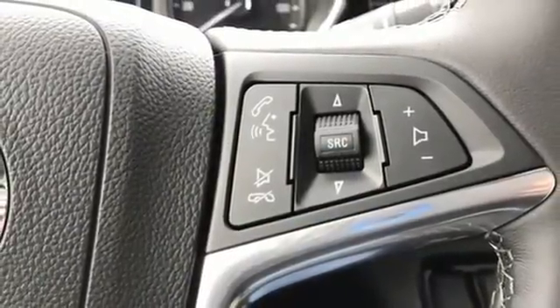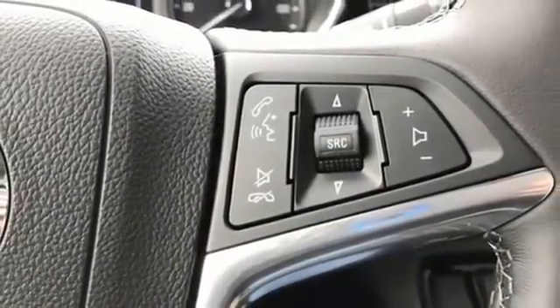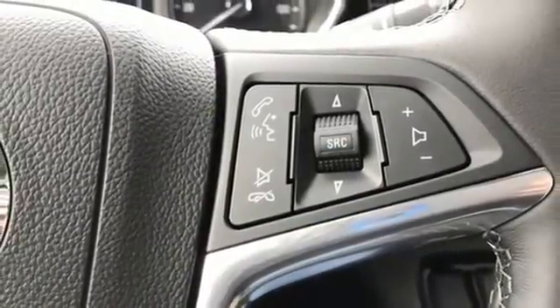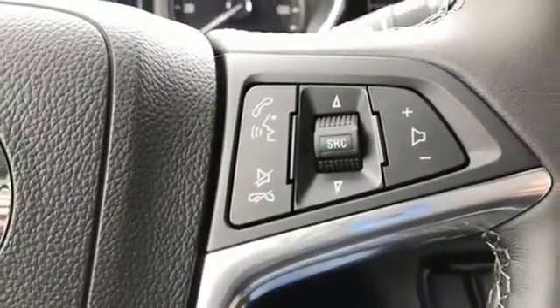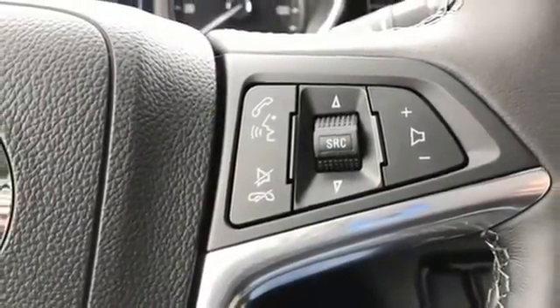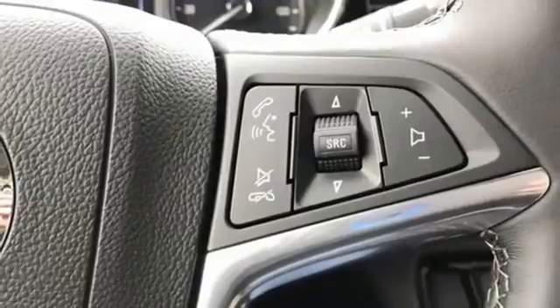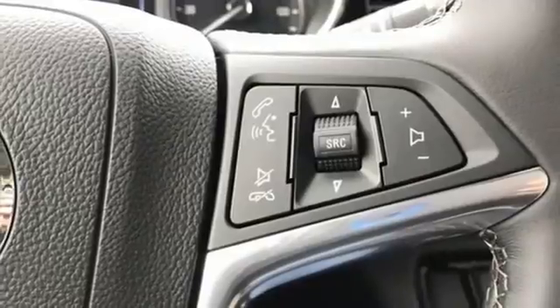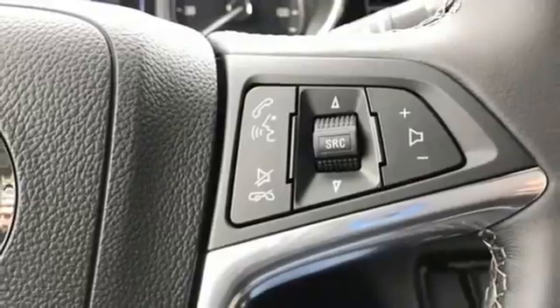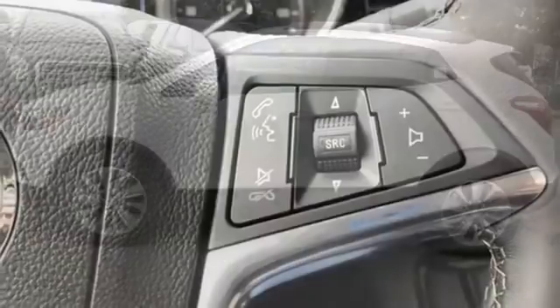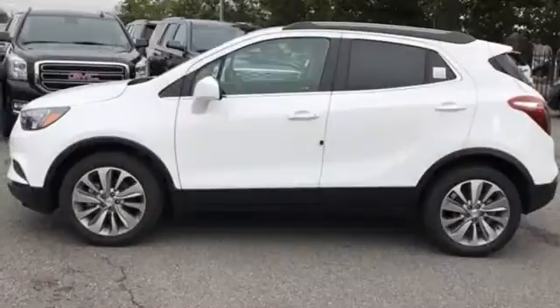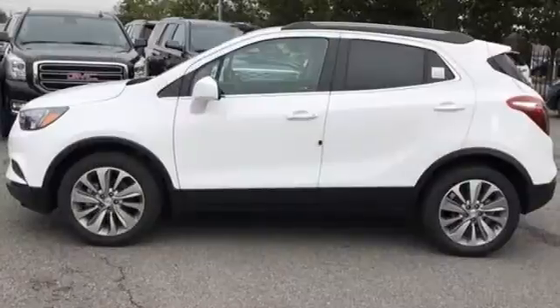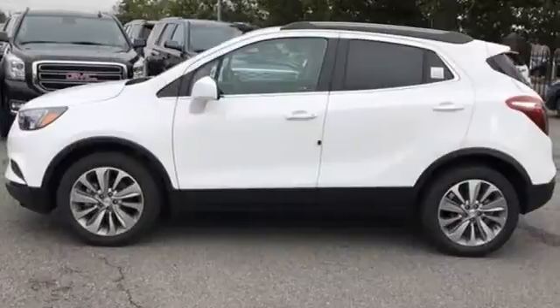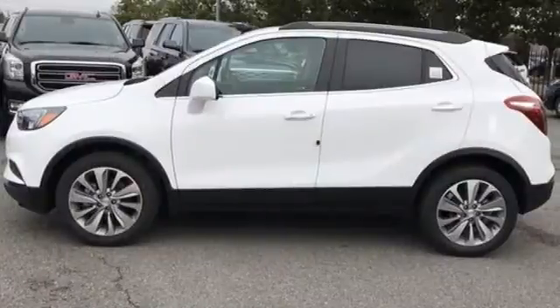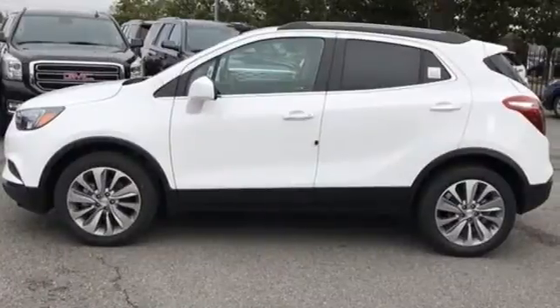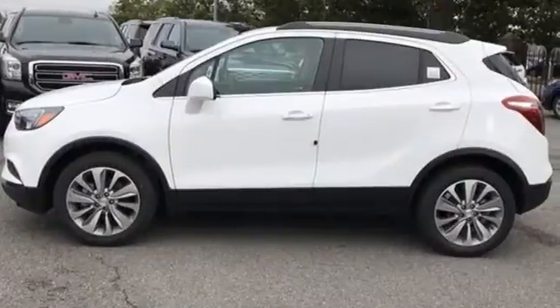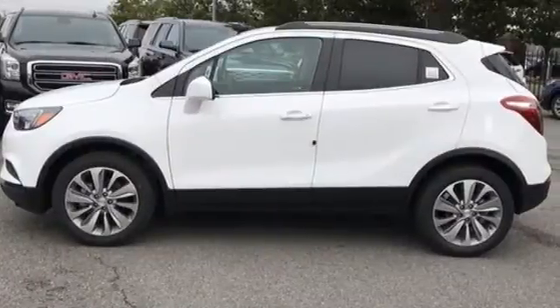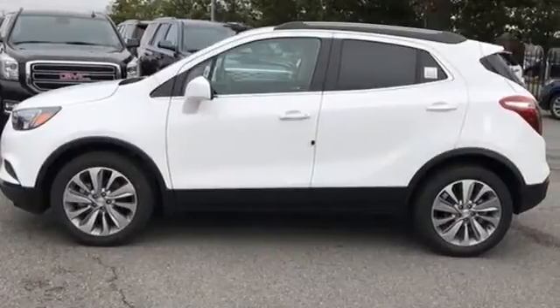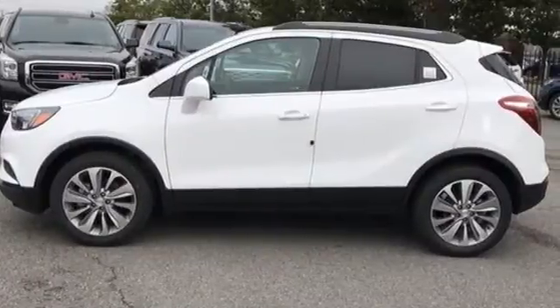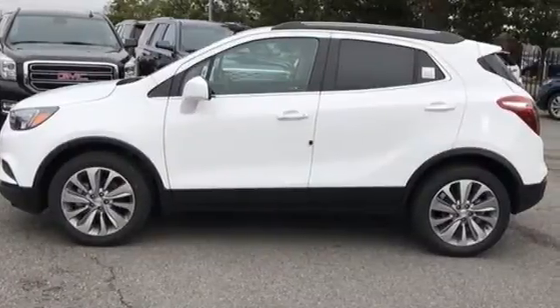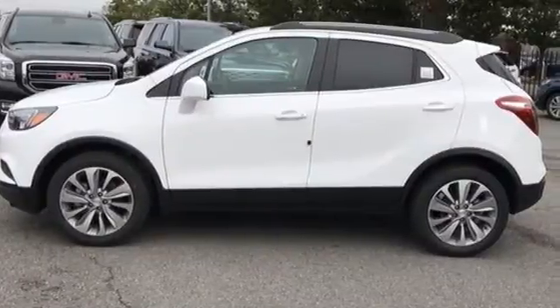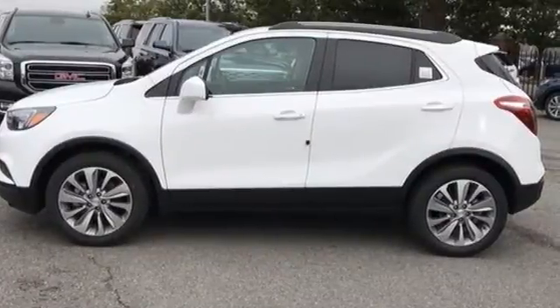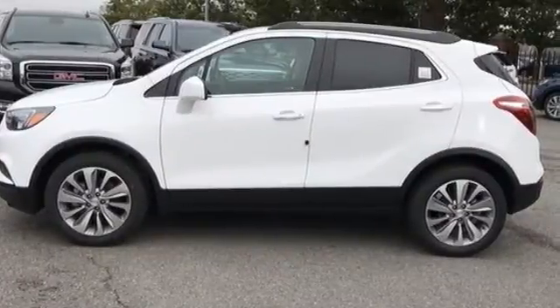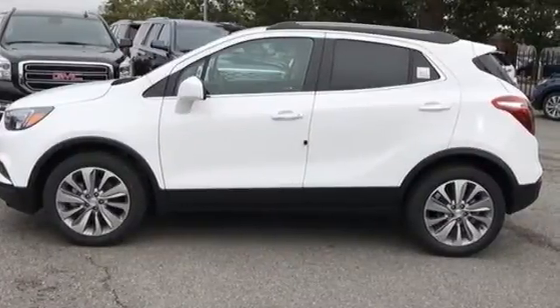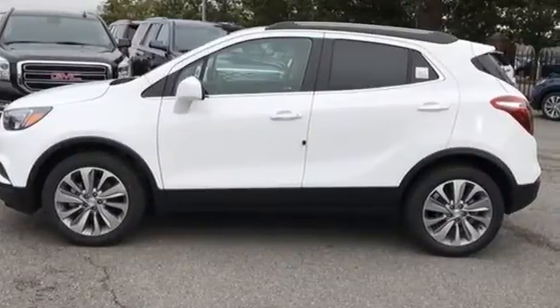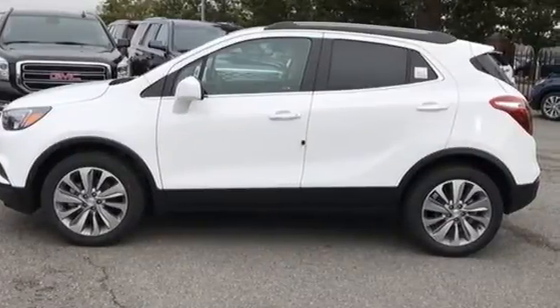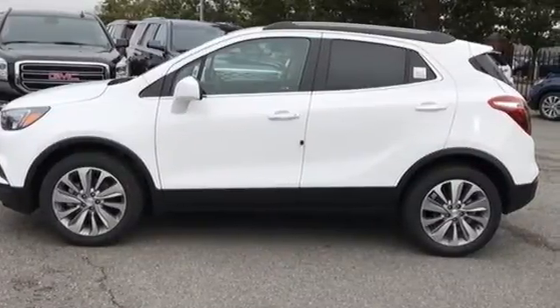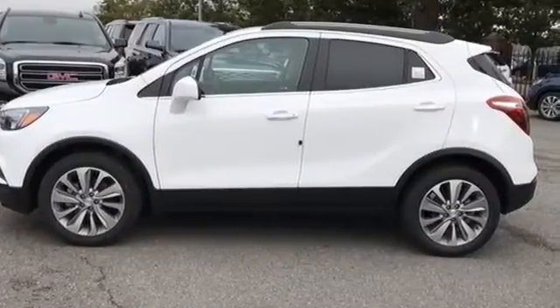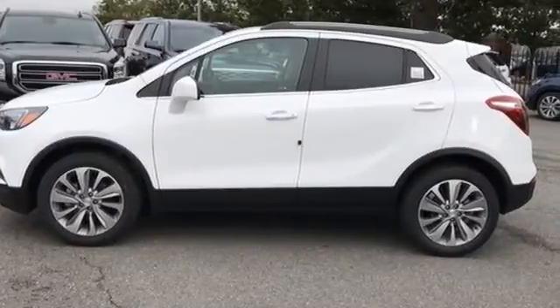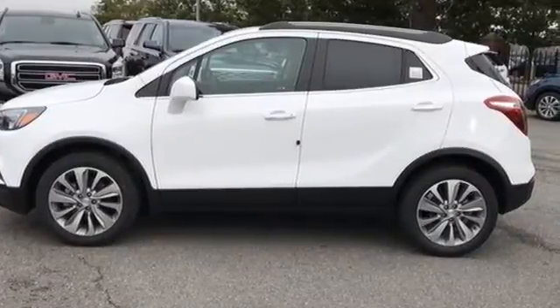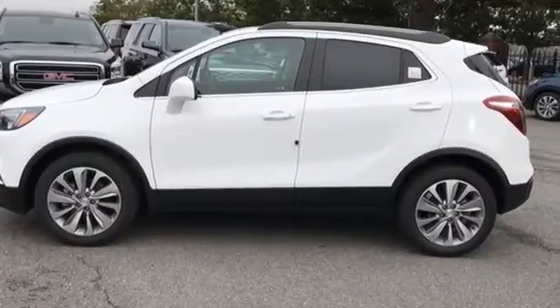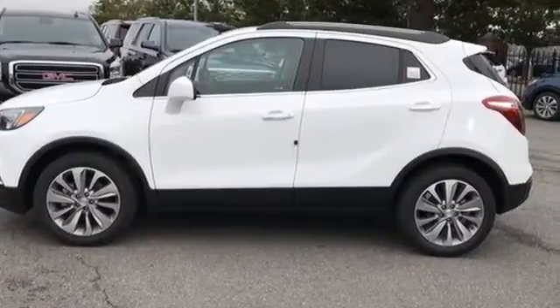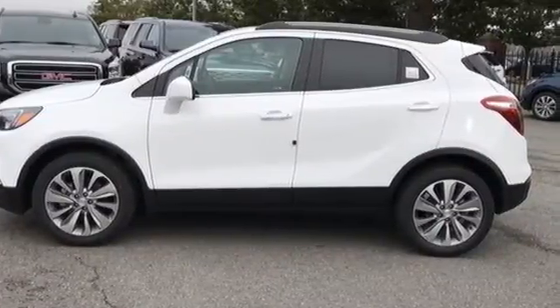Experience a different kind of luxury with Buick. You'll never know till you try. Test drive it today.